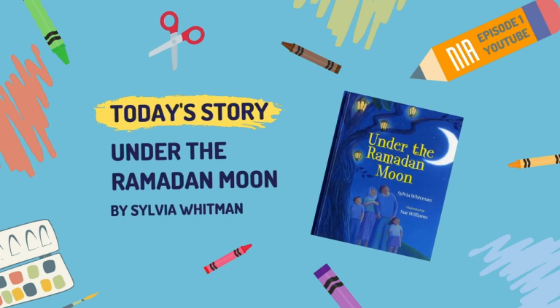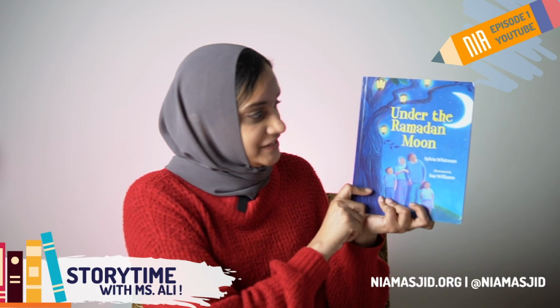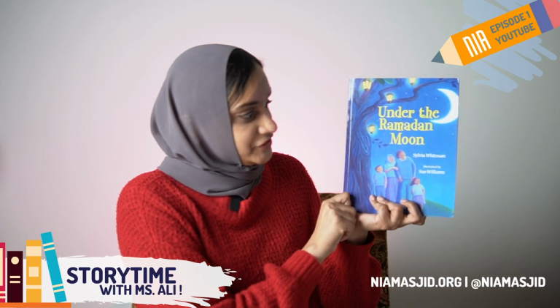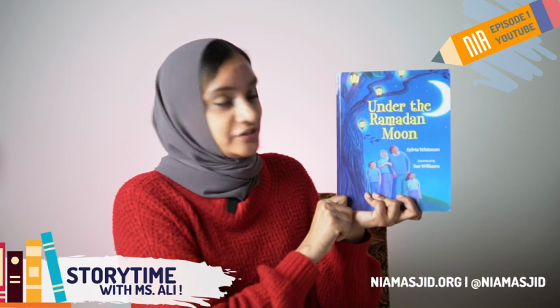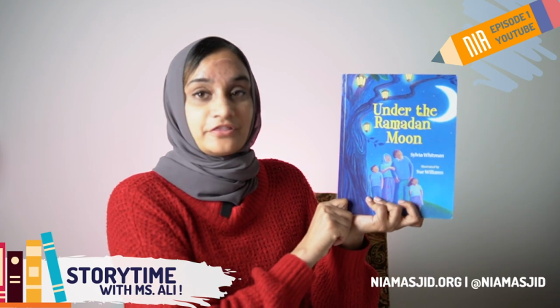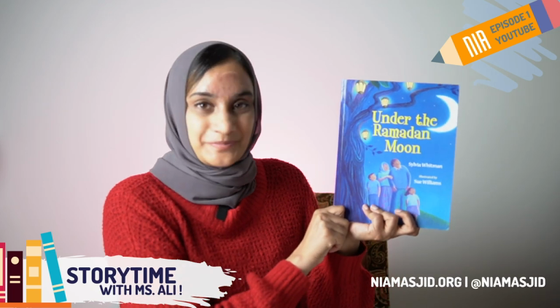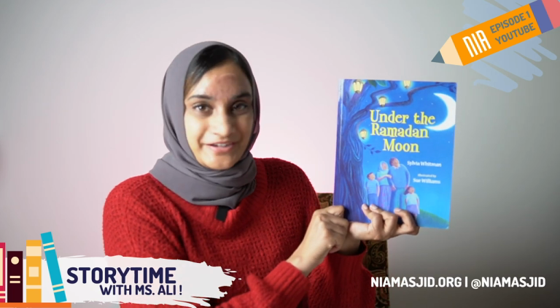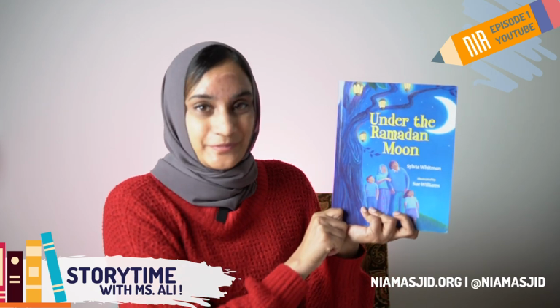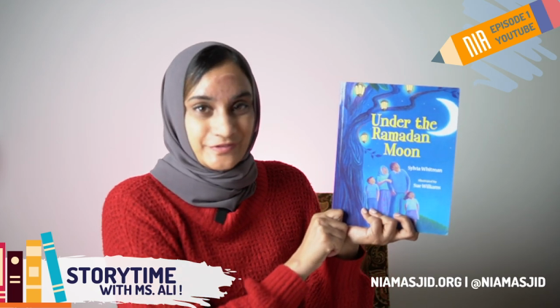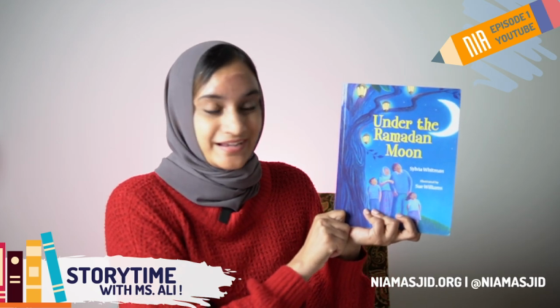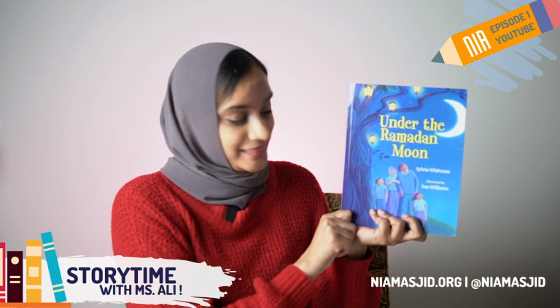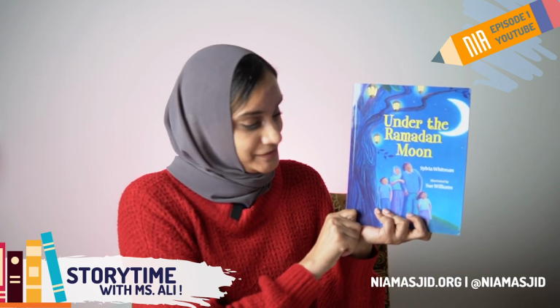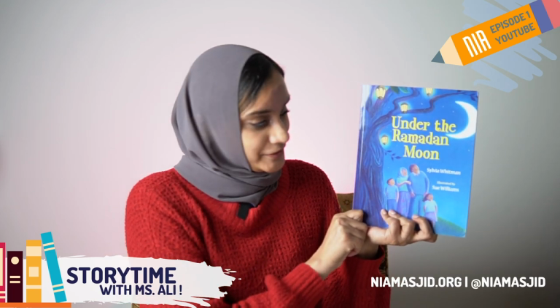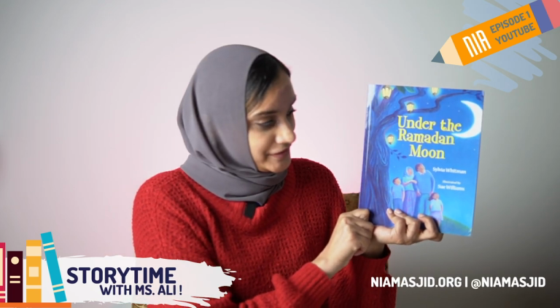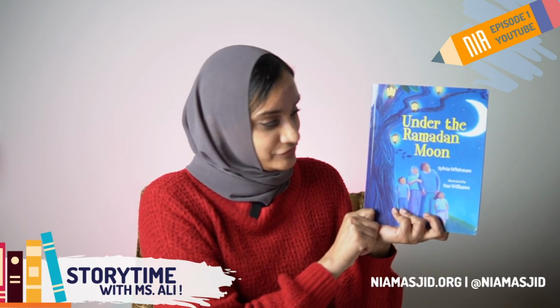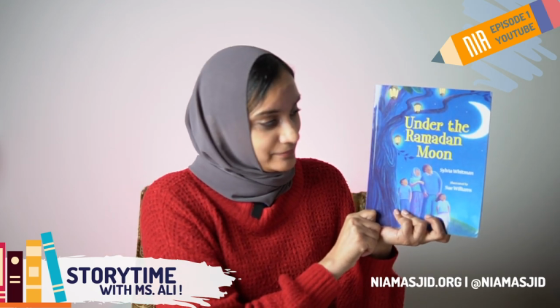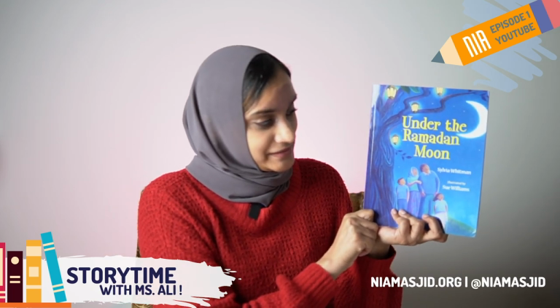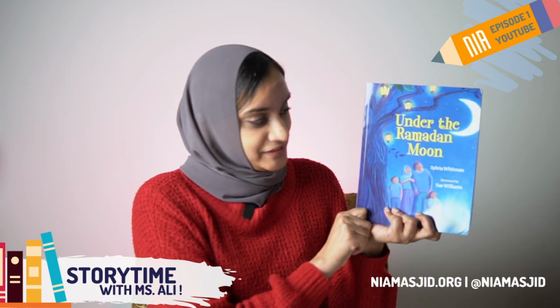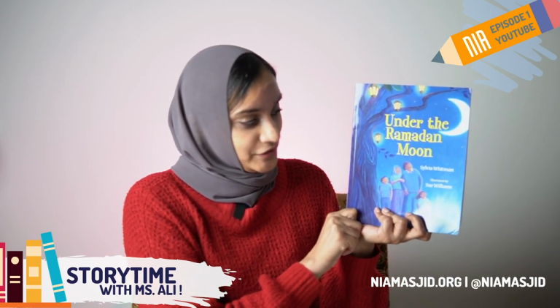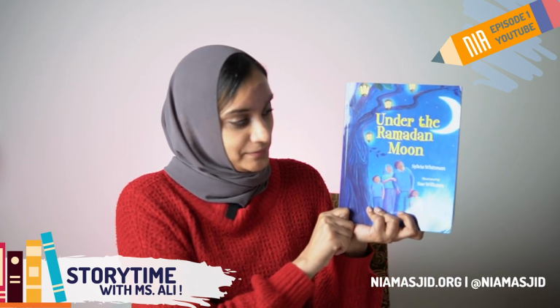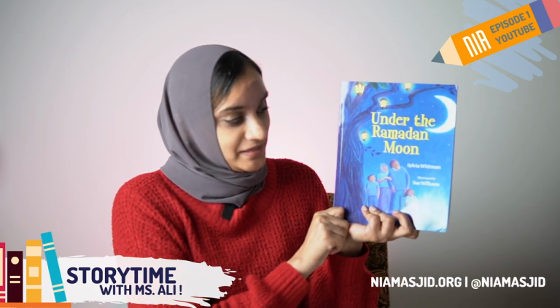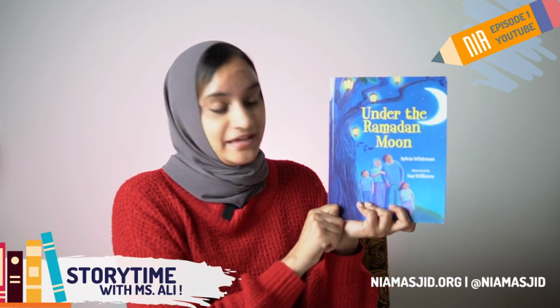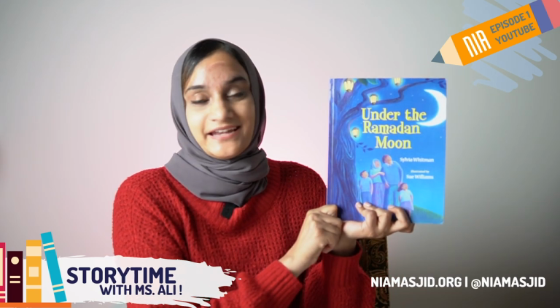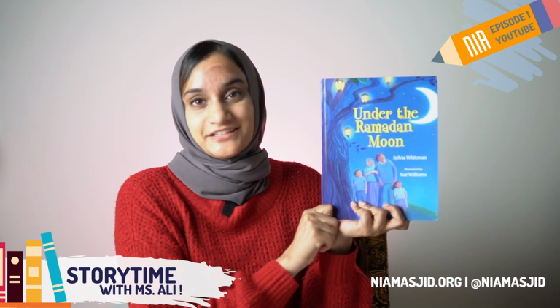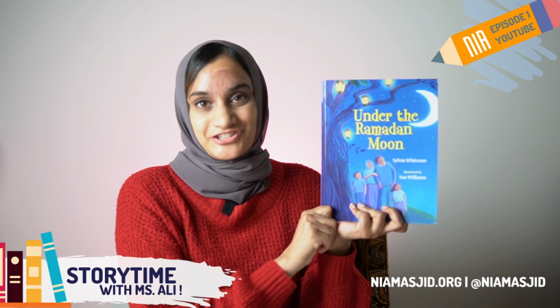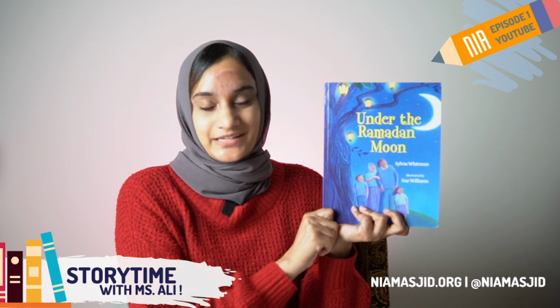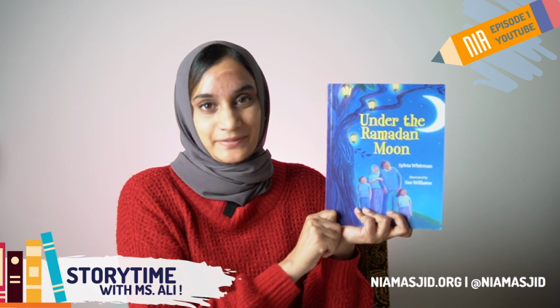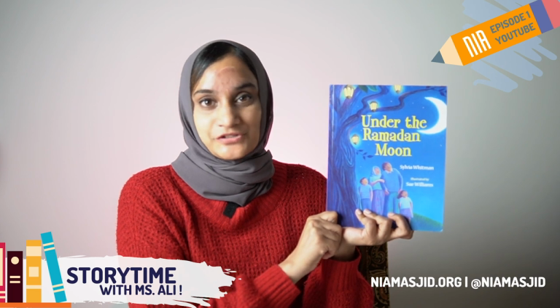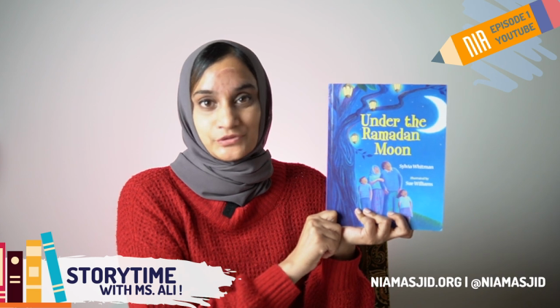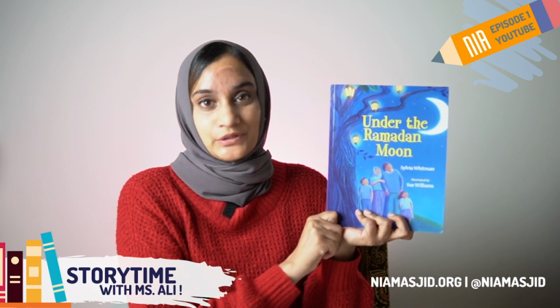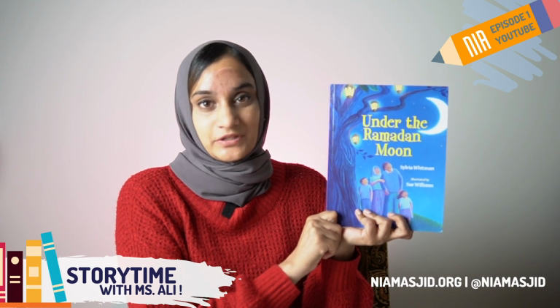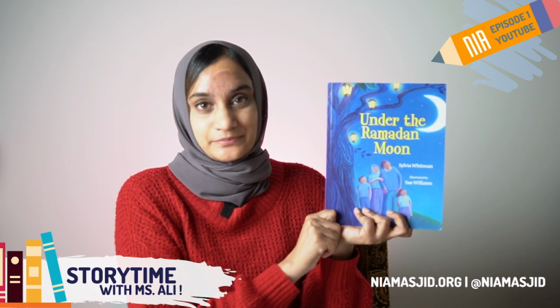Under the Ramadan Moon. This book is written by Sylvia Whitman and illustrated by Sue Williams.